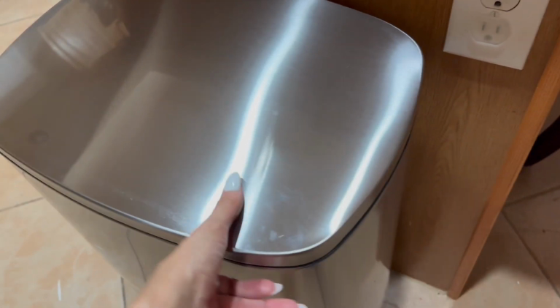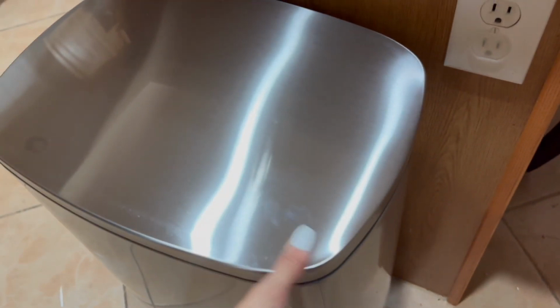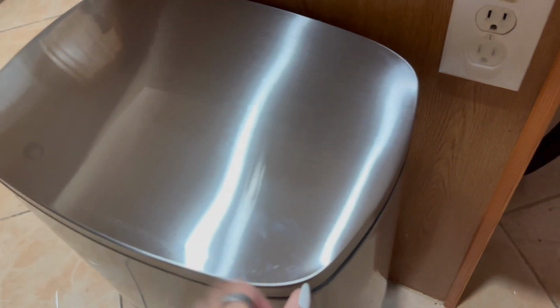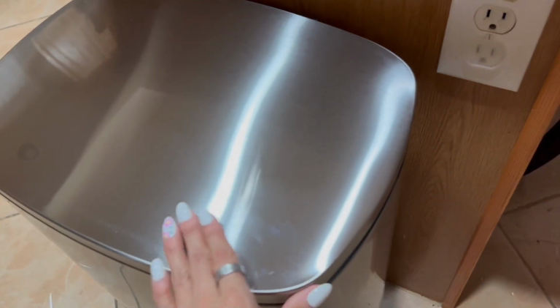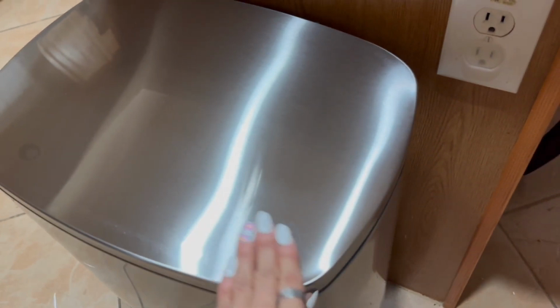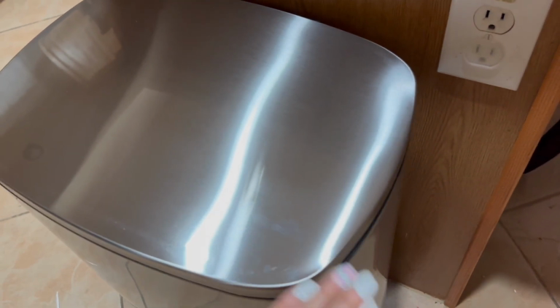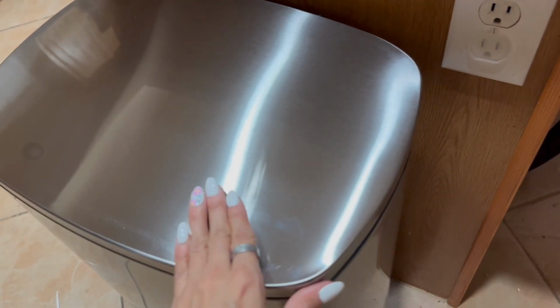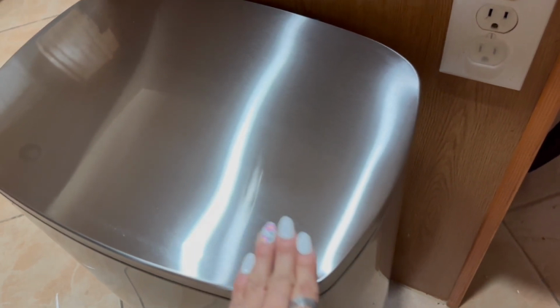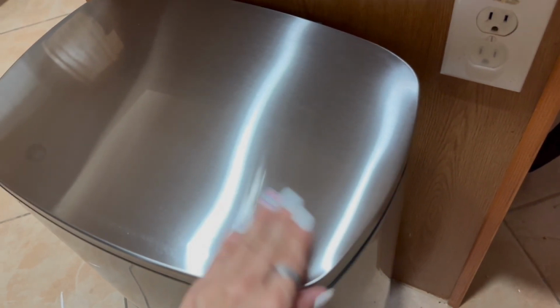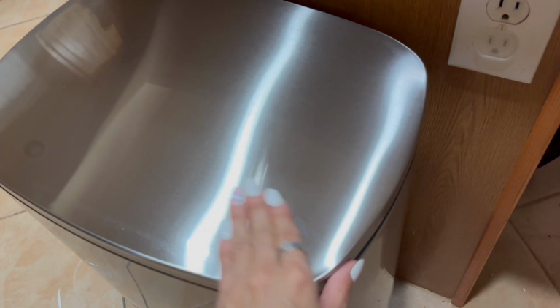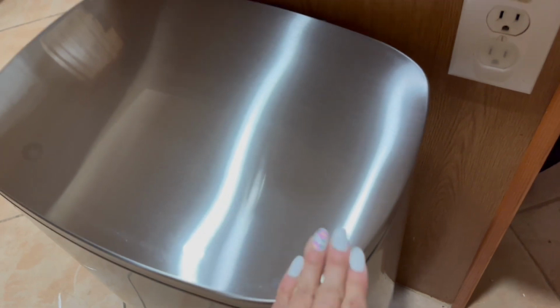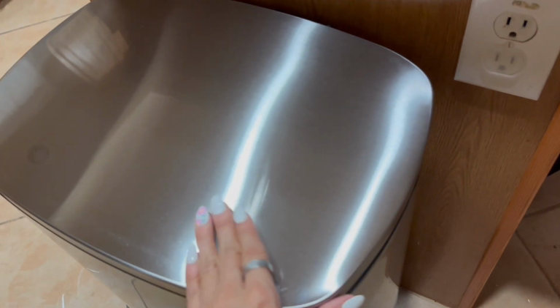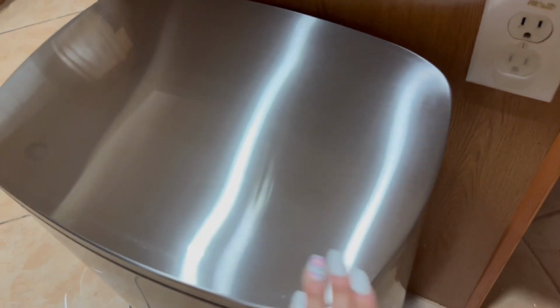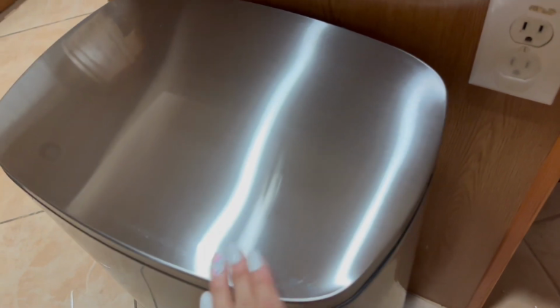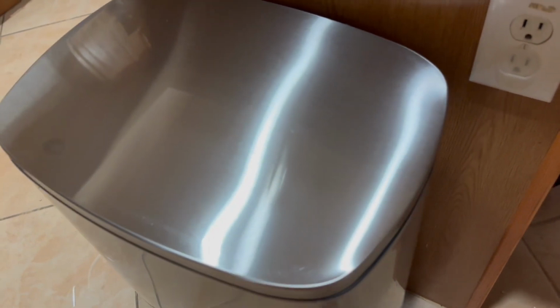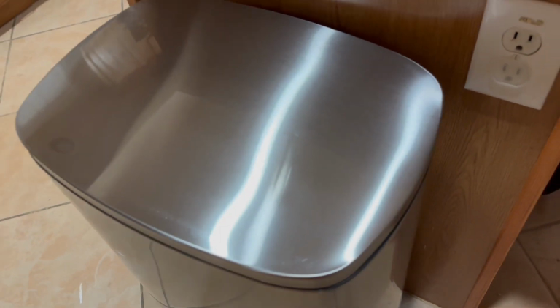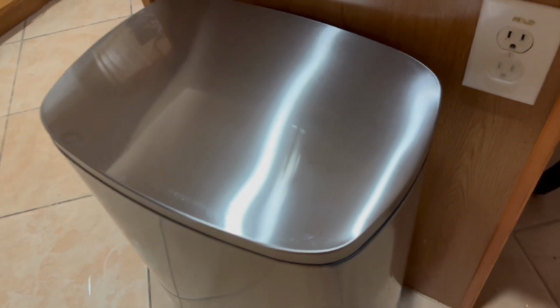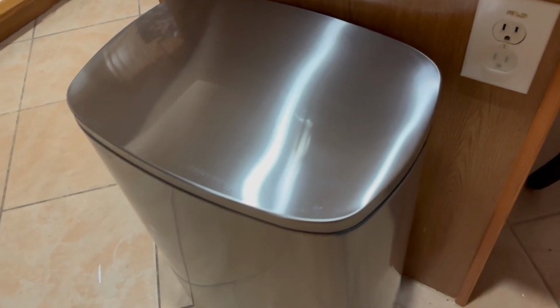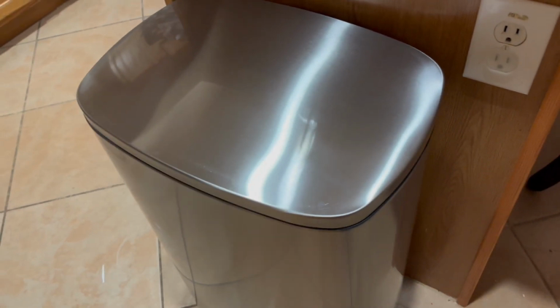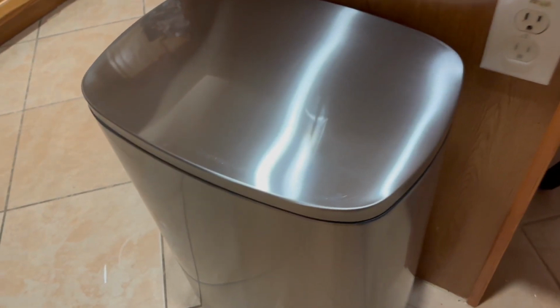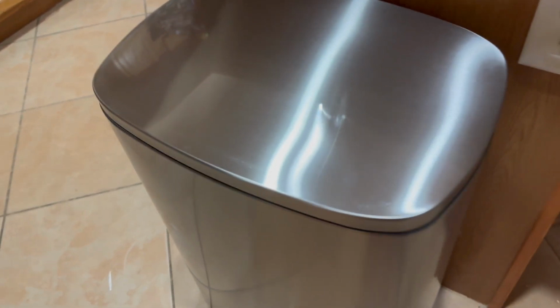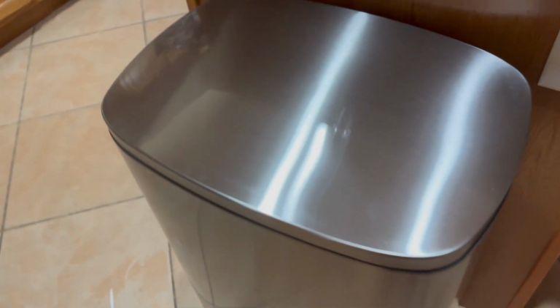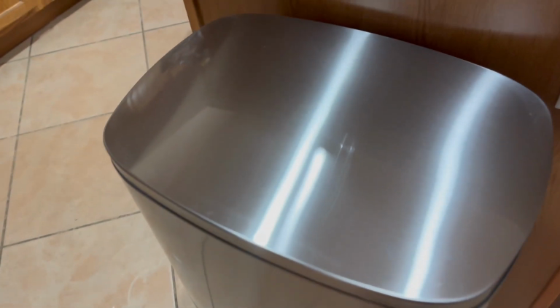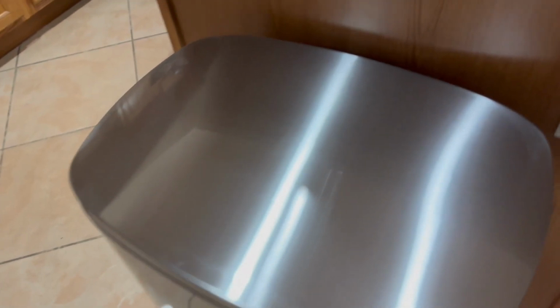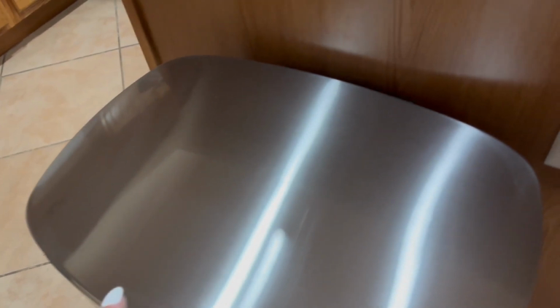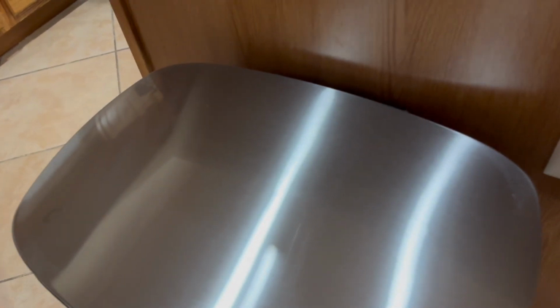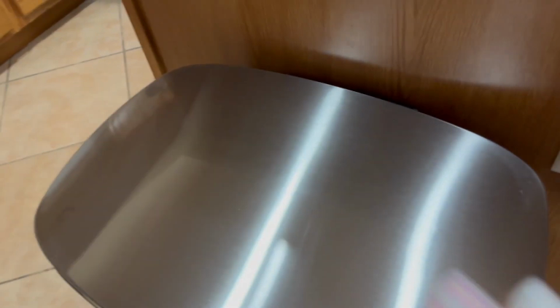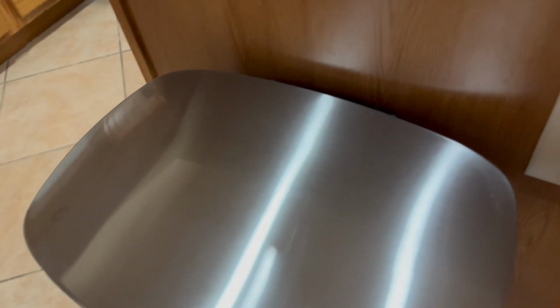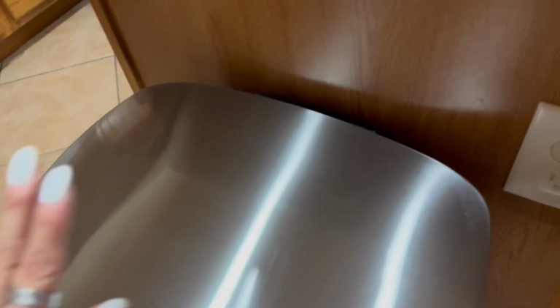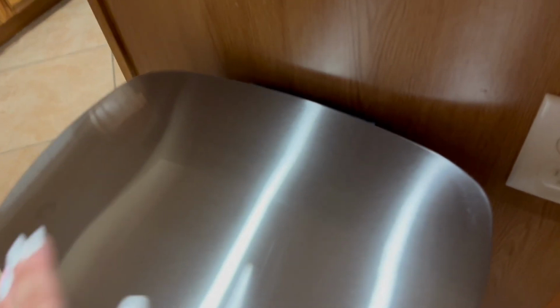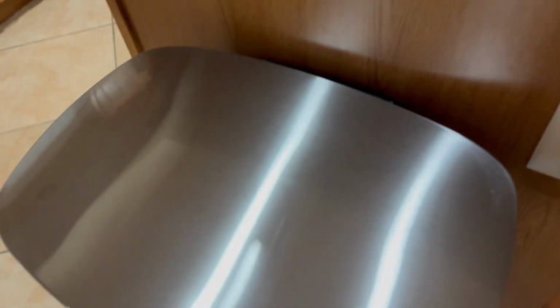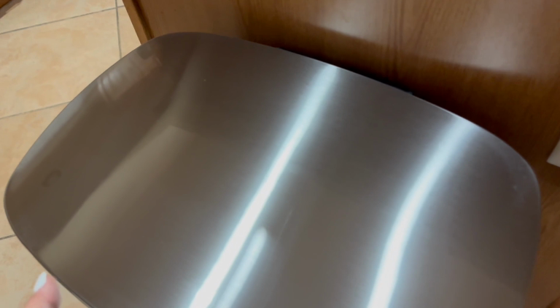It's going to be easy to take off the fingerprints. As you can see, it's easy to kind of wipe them off there. I do like that you have the stainless steel all around.